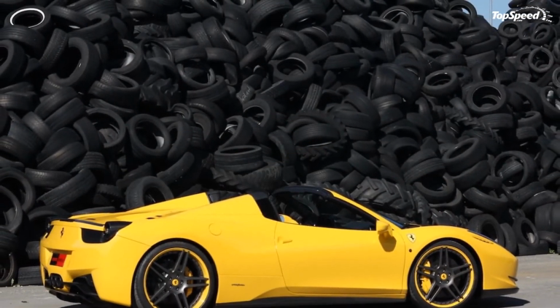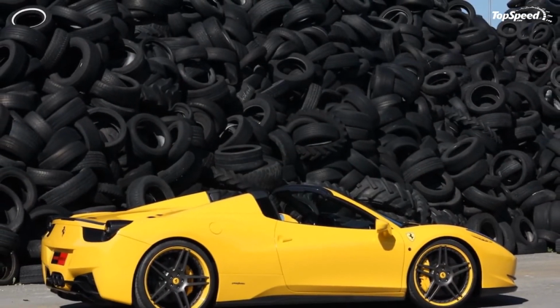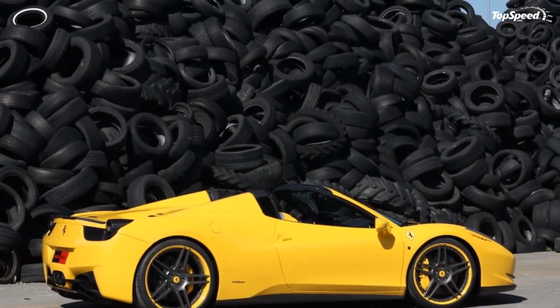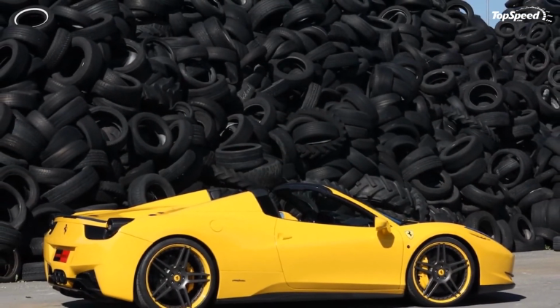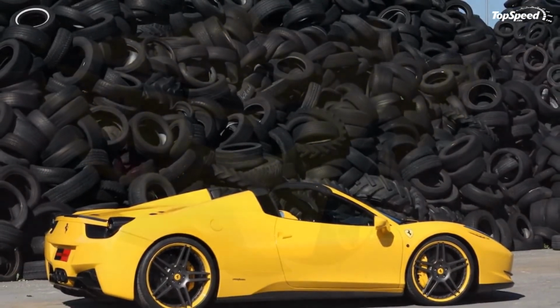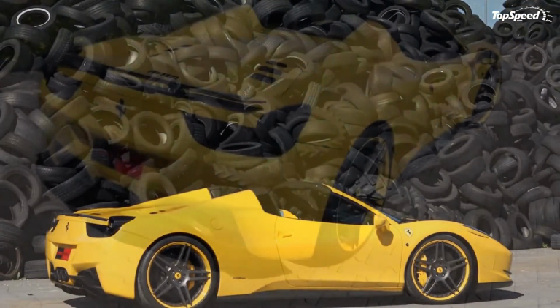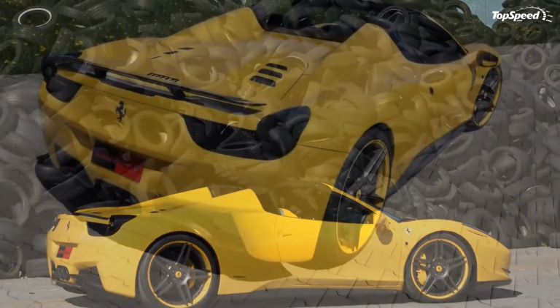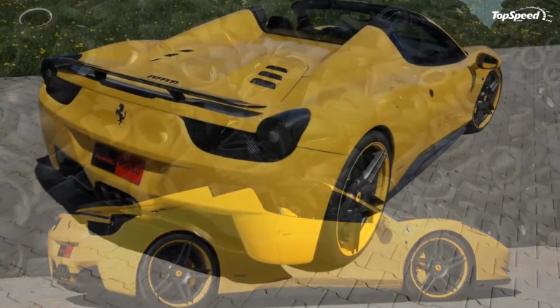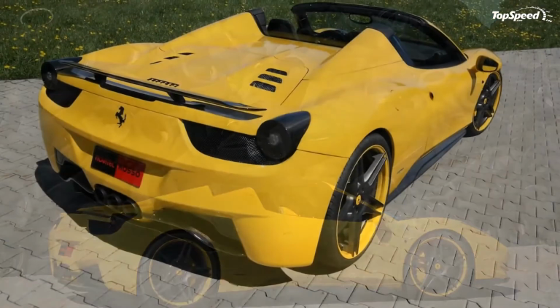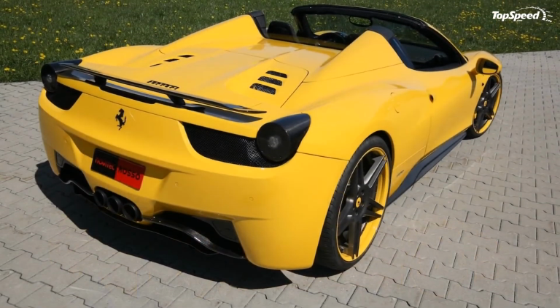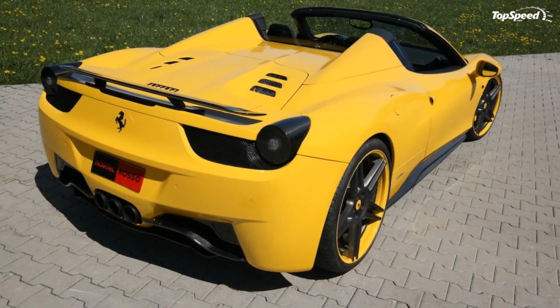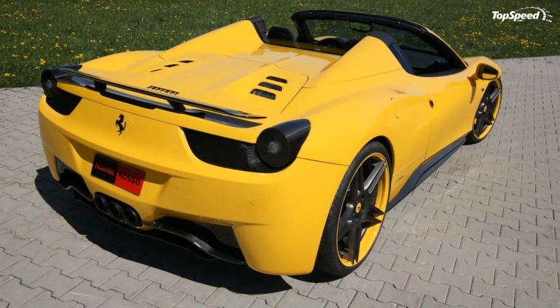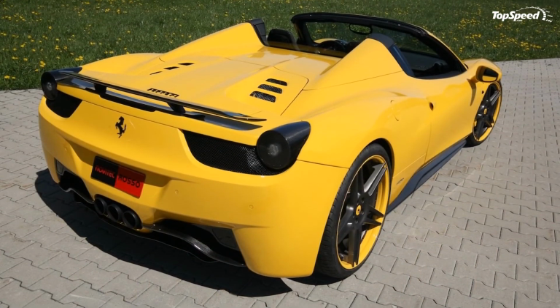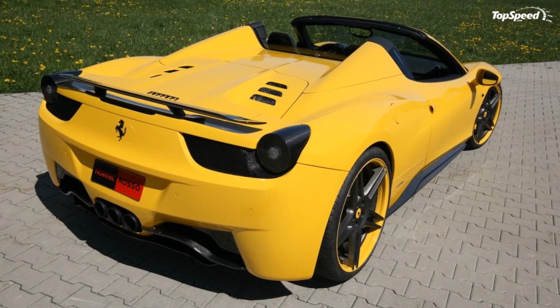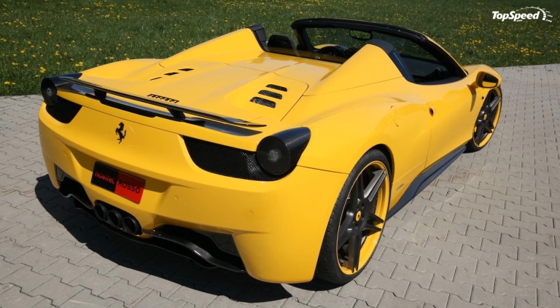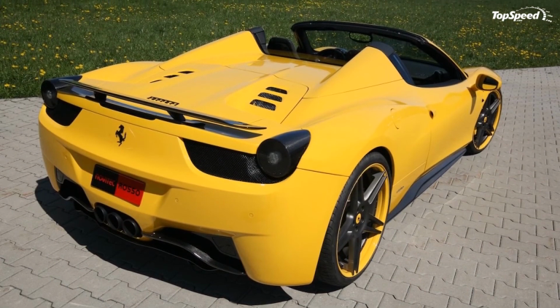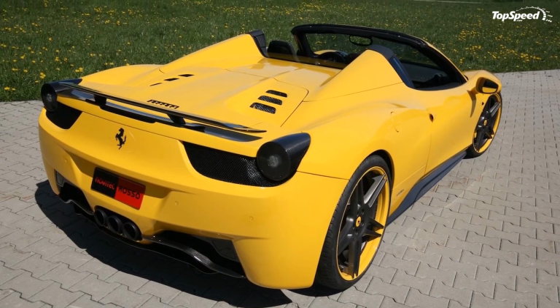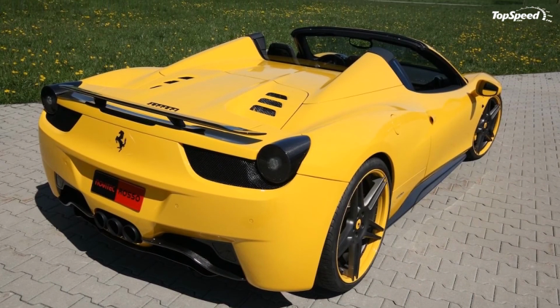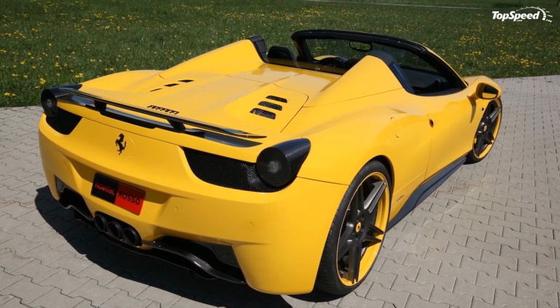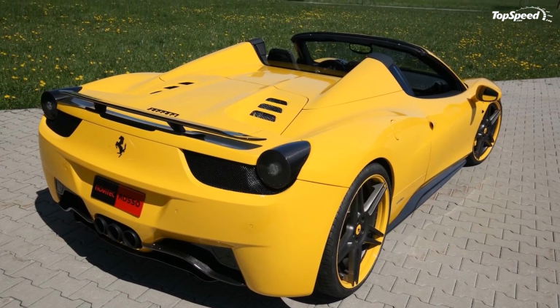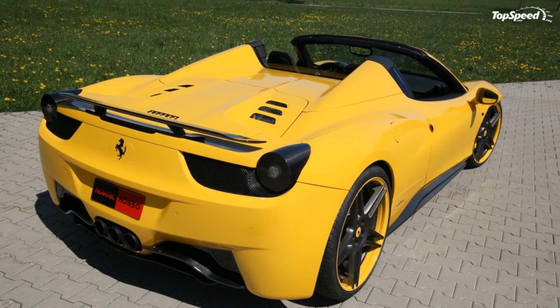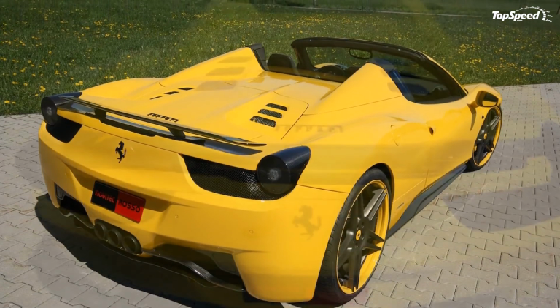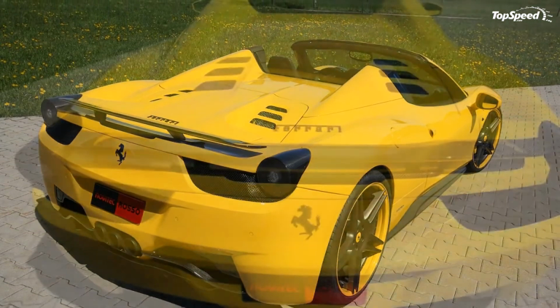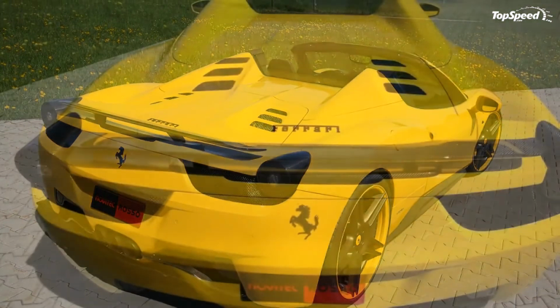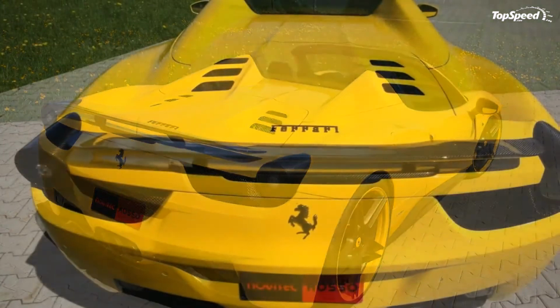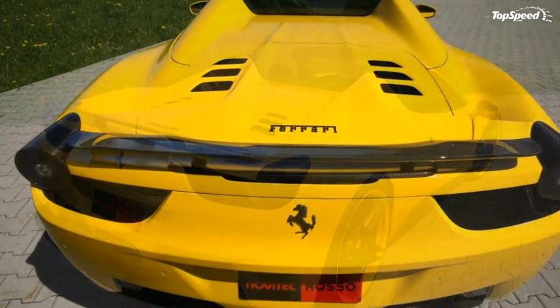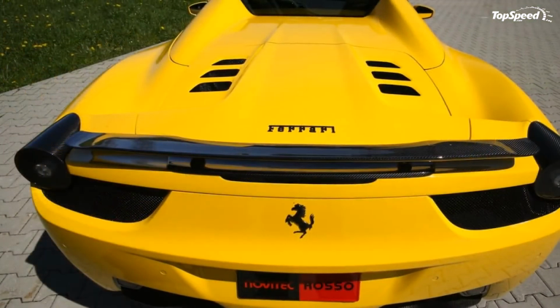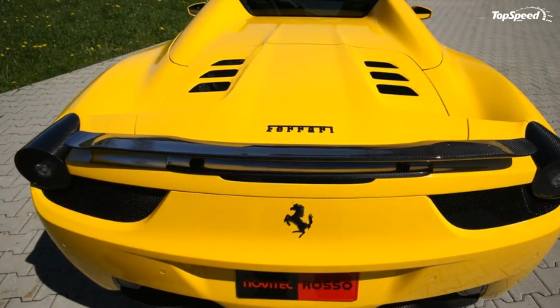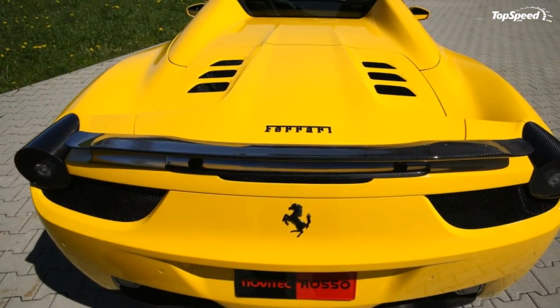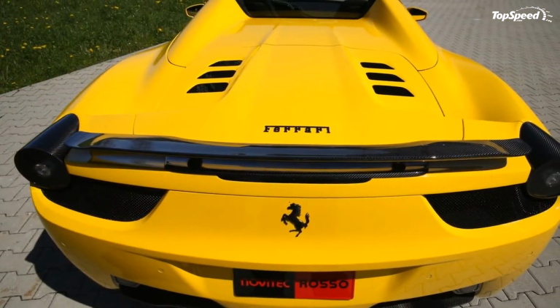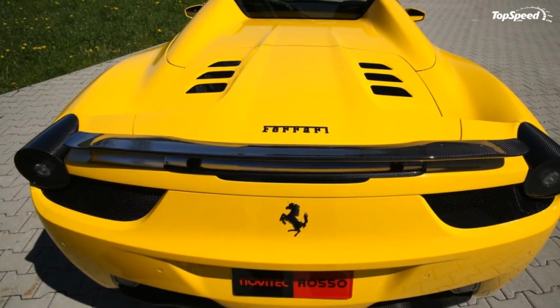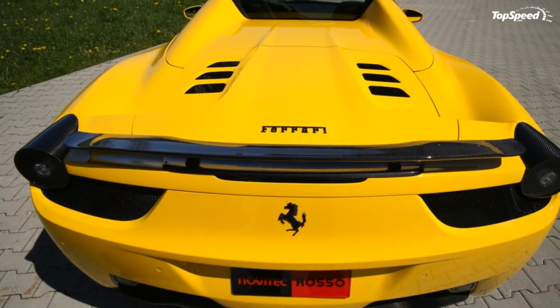Love it: improved performance, a color that fits perfectly, and impressive exterior and interior updates.